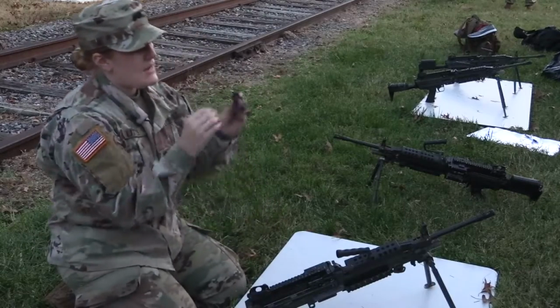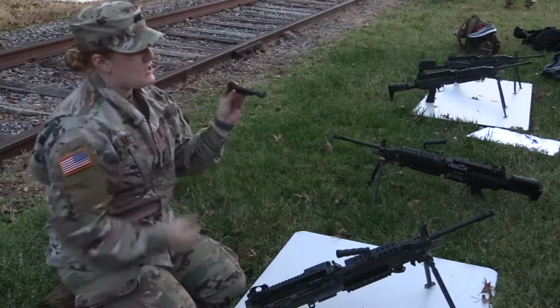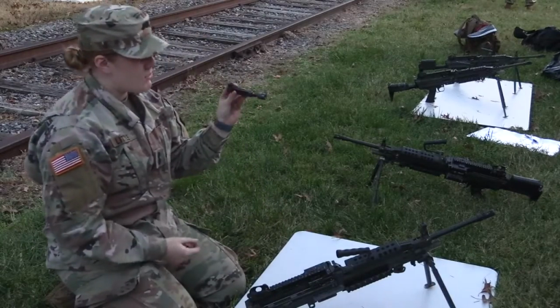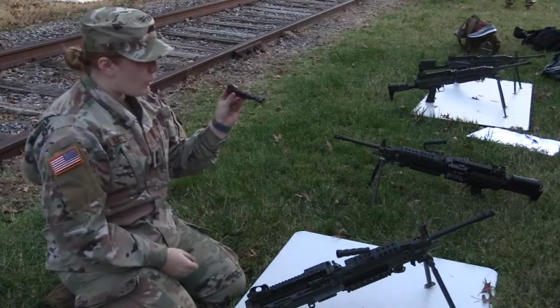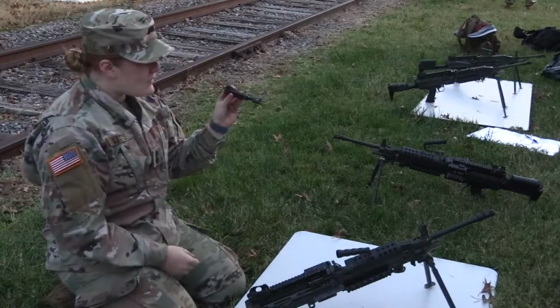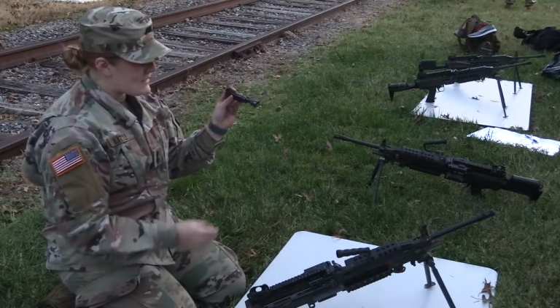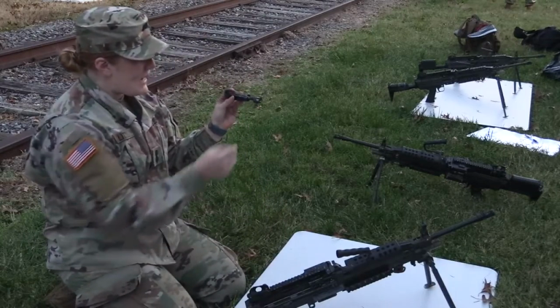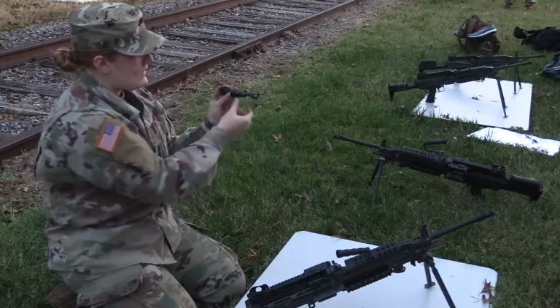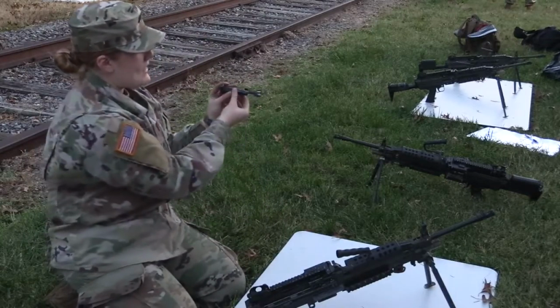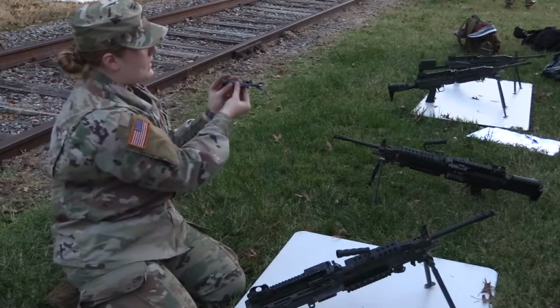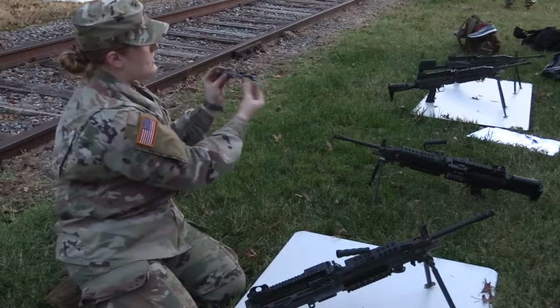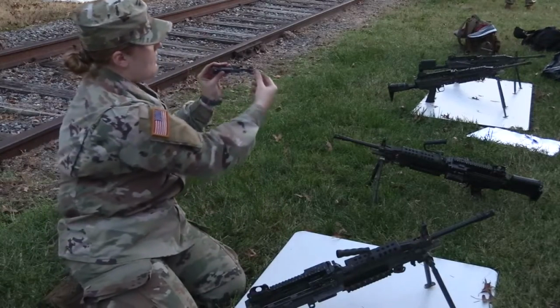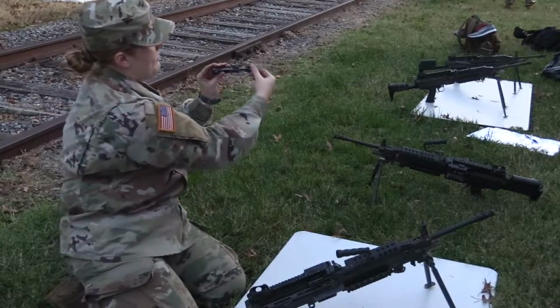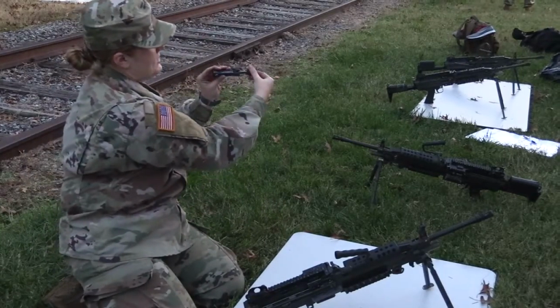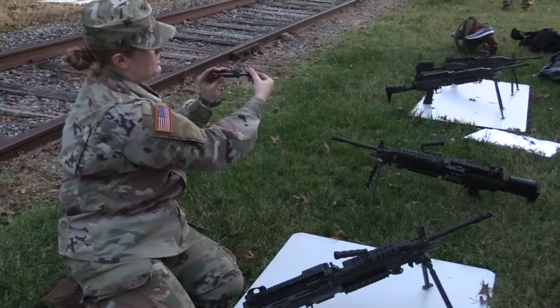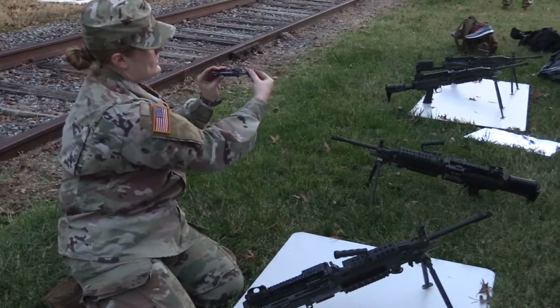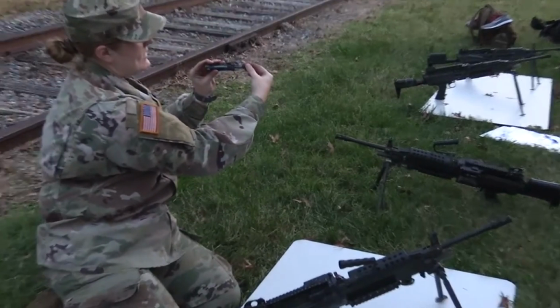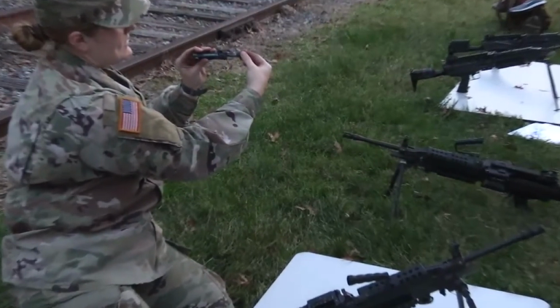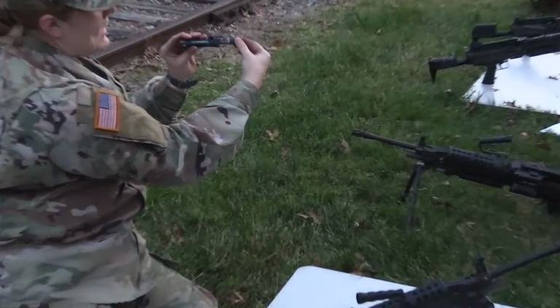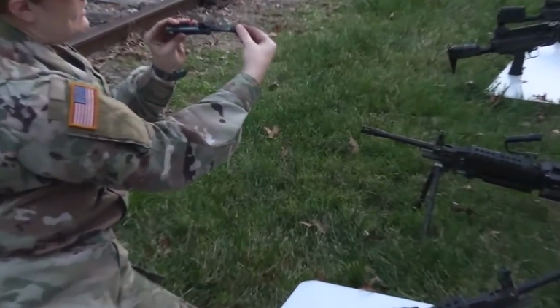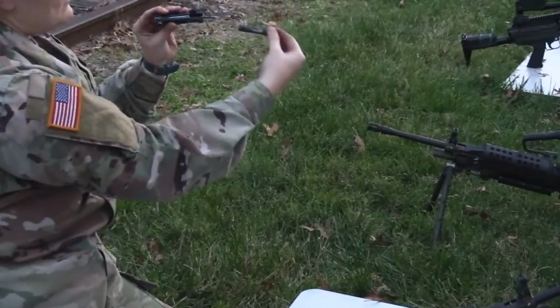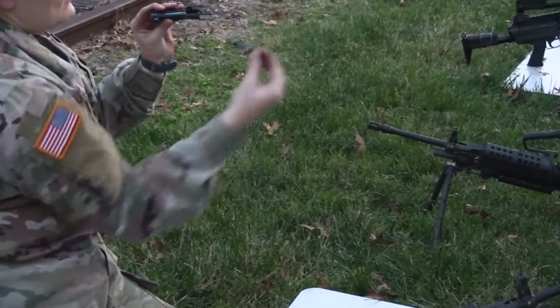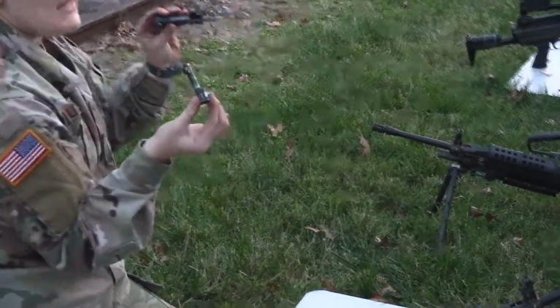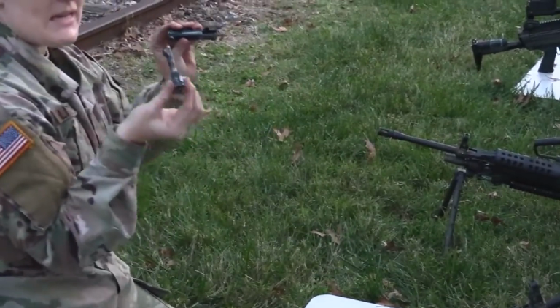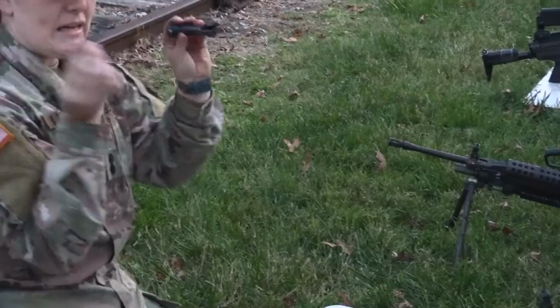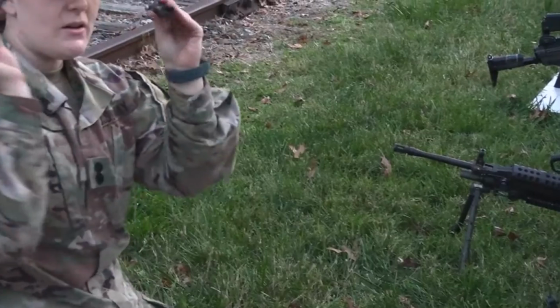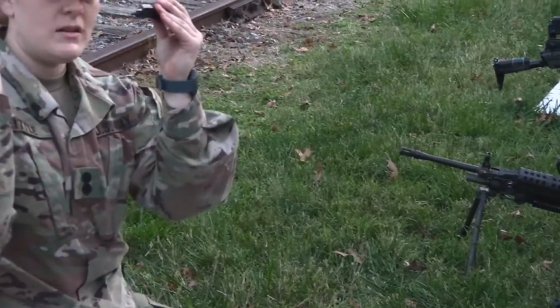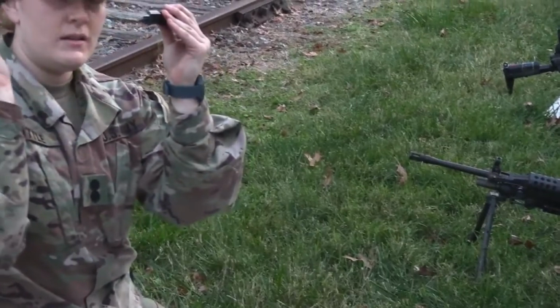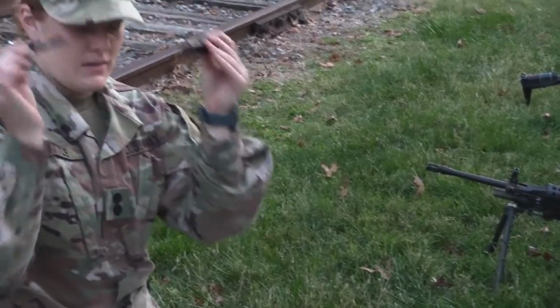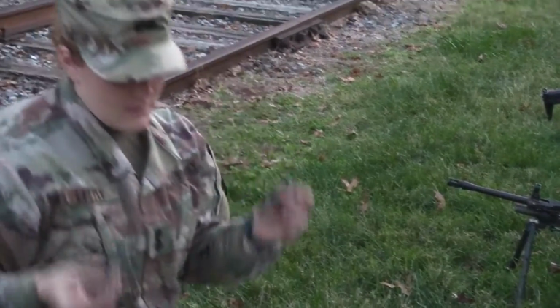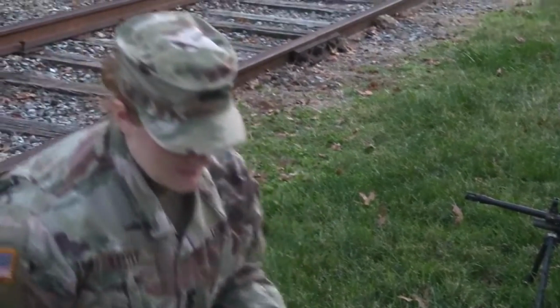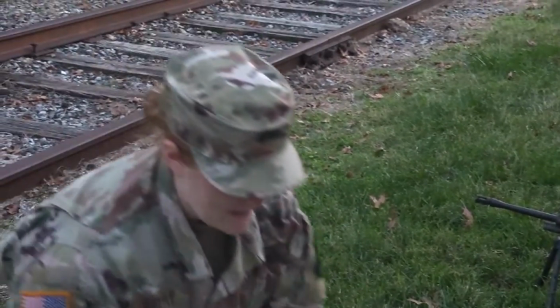Next you have the bolt and the slide. That comes off by just twisting the slide and taking it out — done.